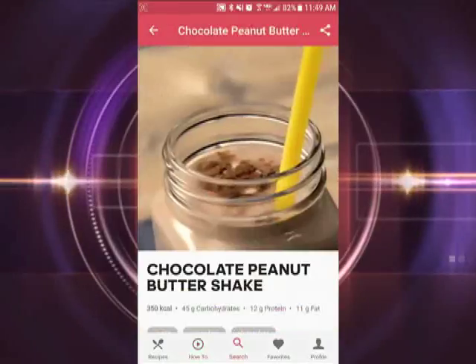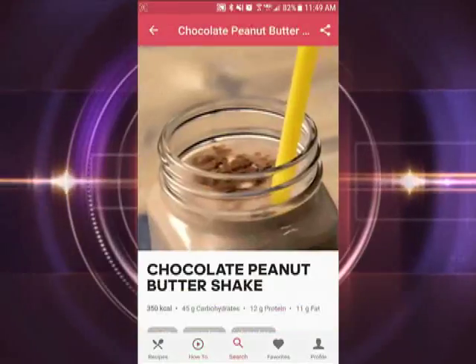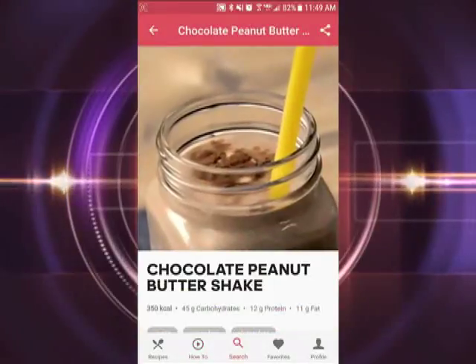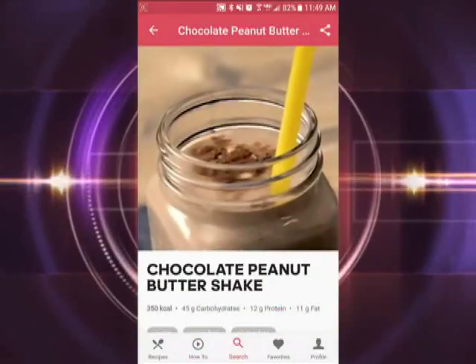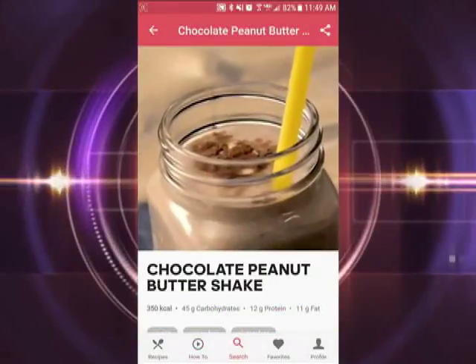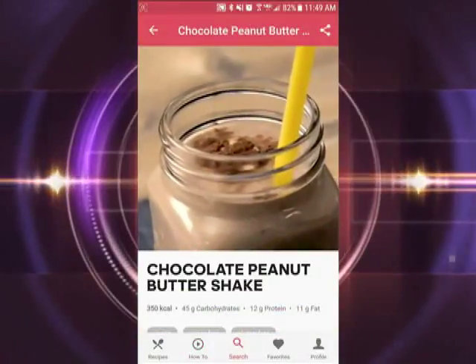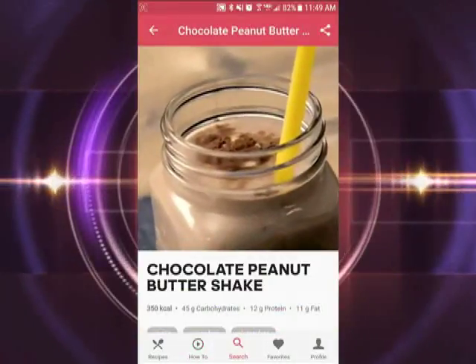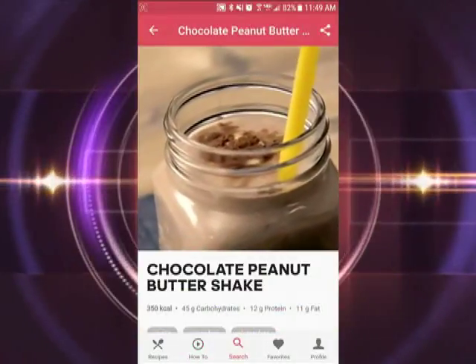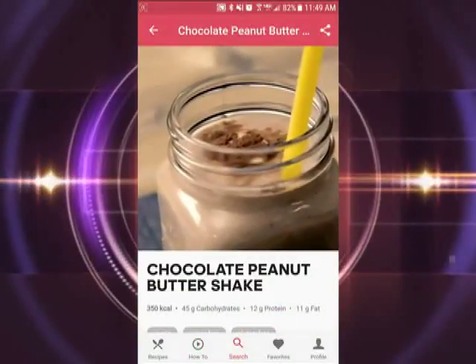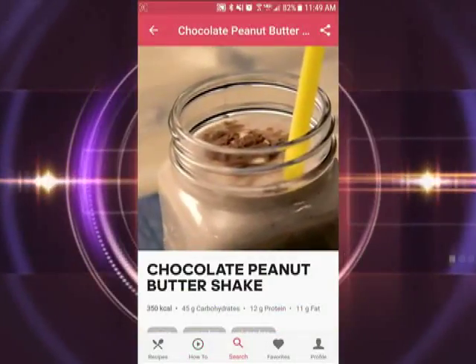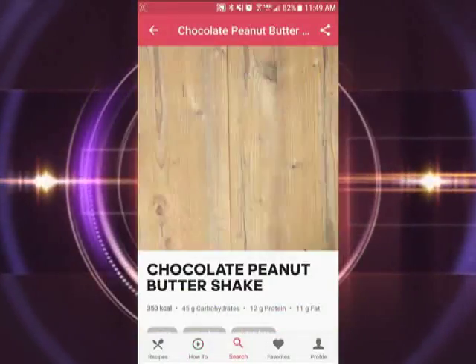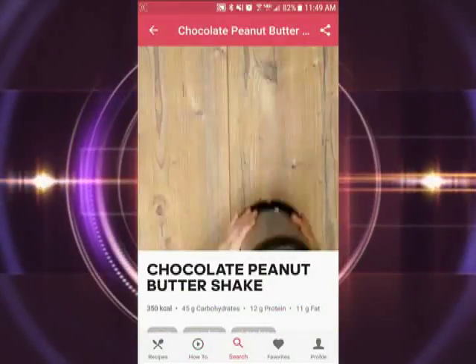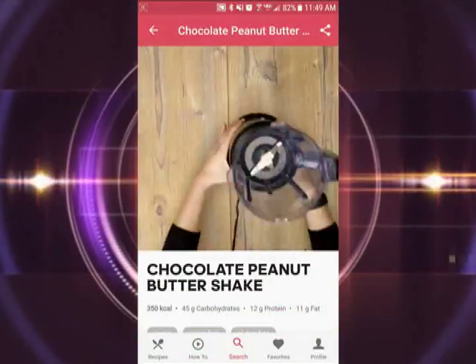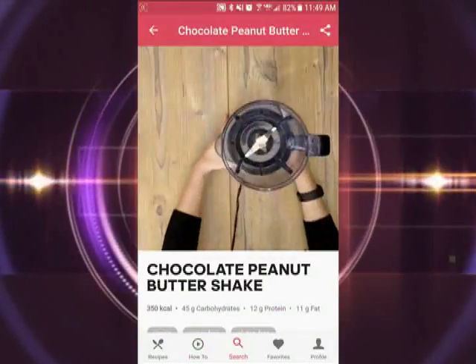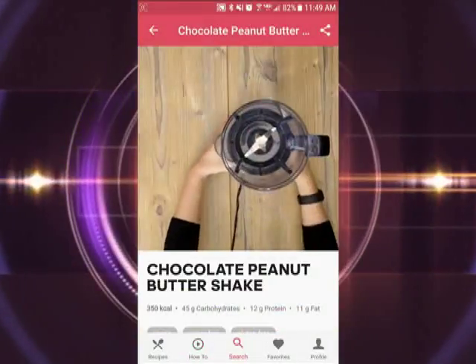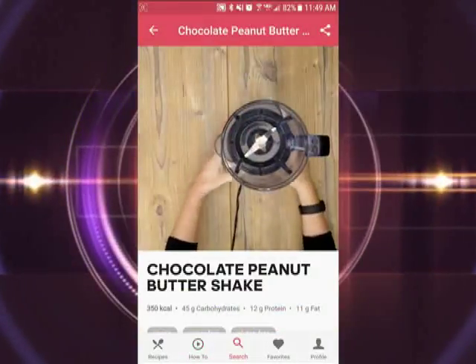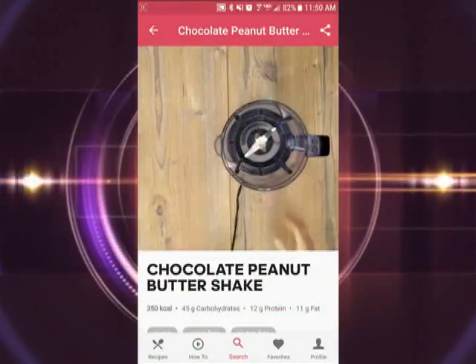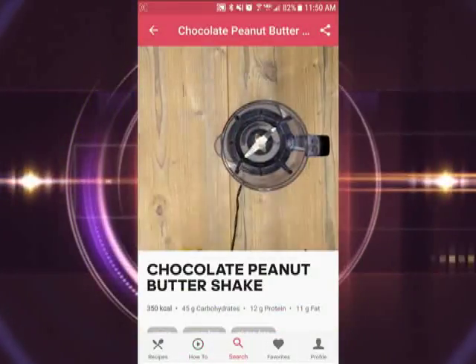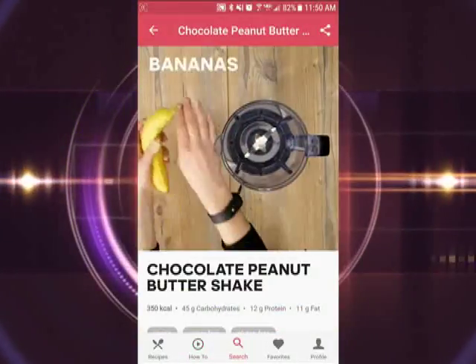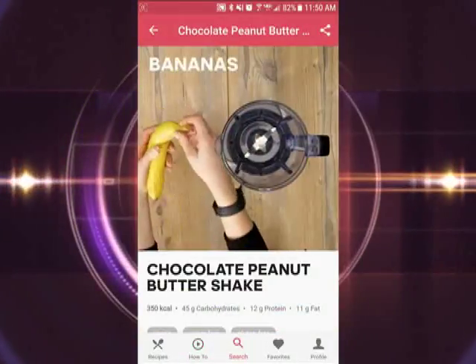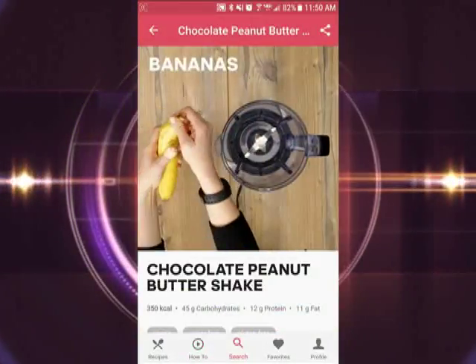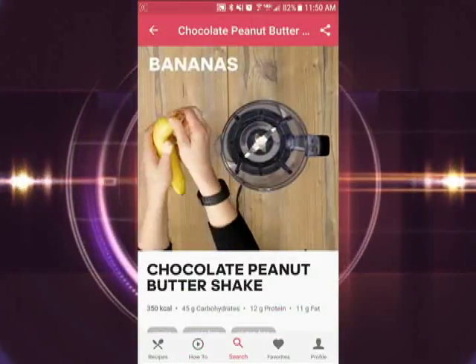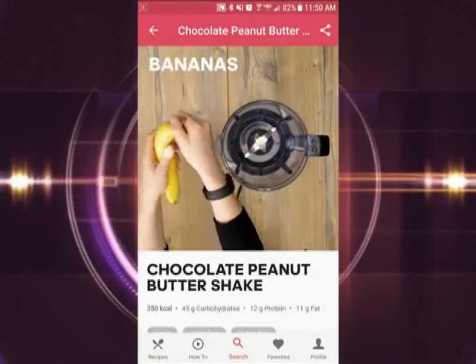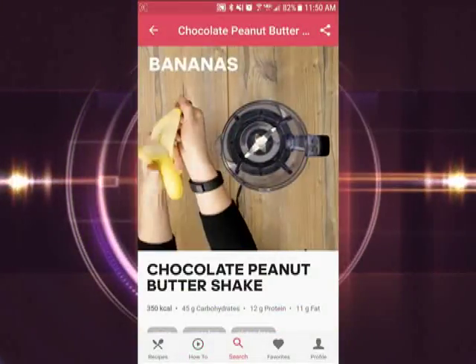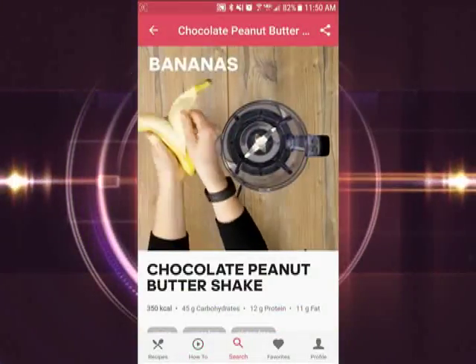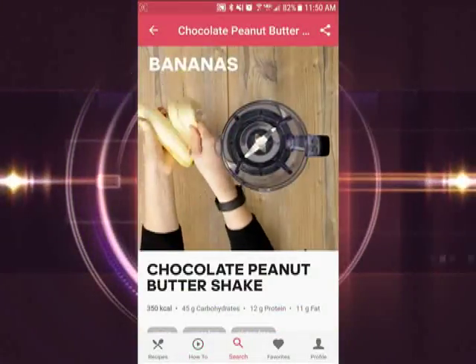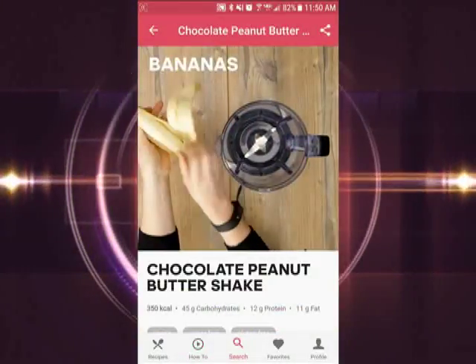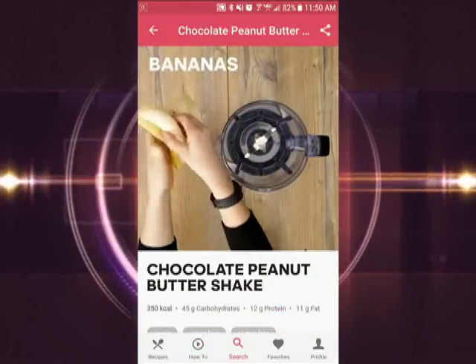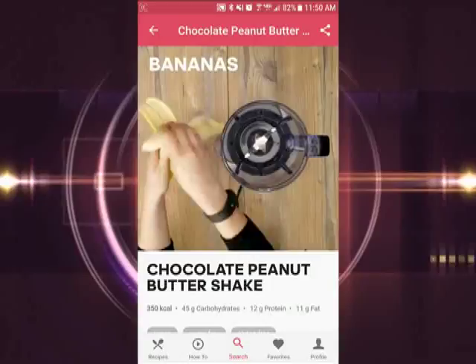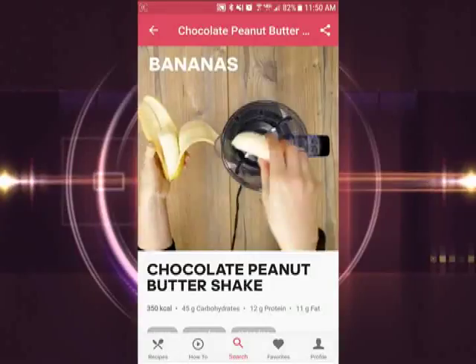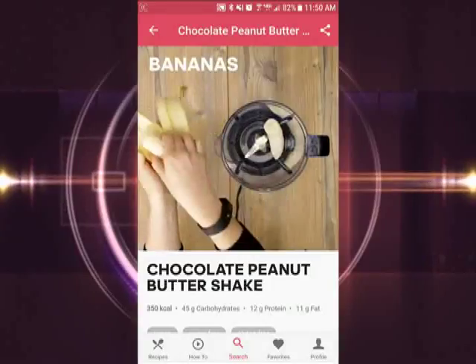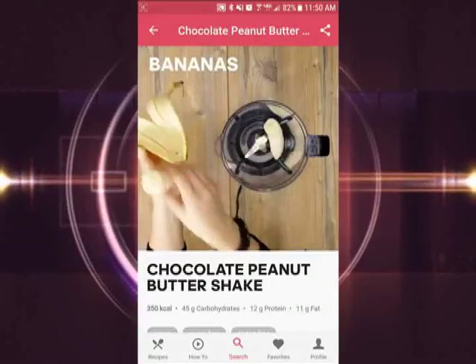The recipes may seem a little sparse right now, but this app is new, so be on the lookout for more to be added.